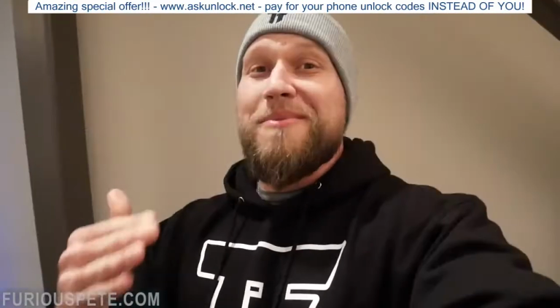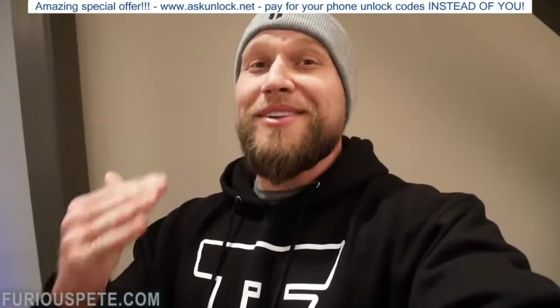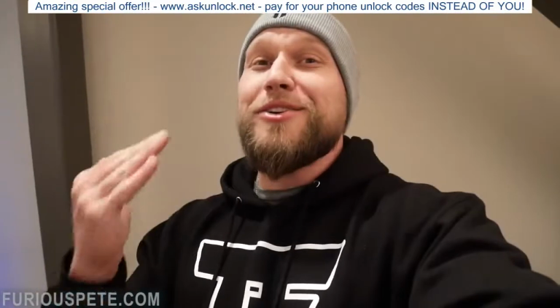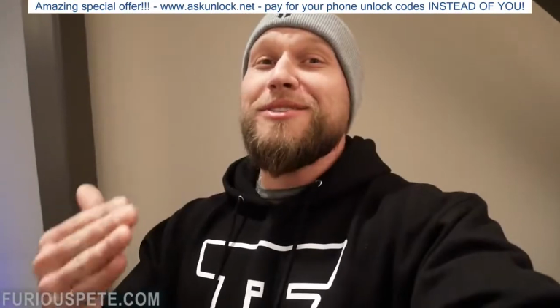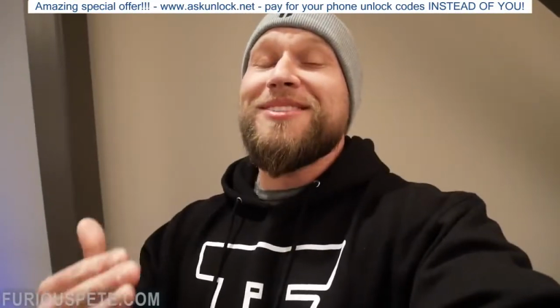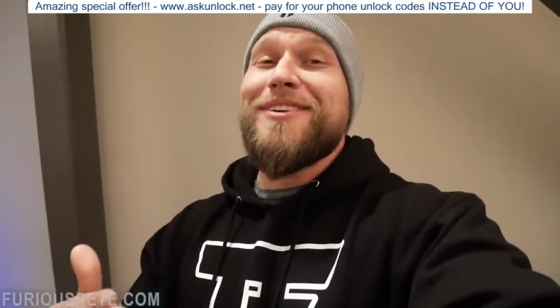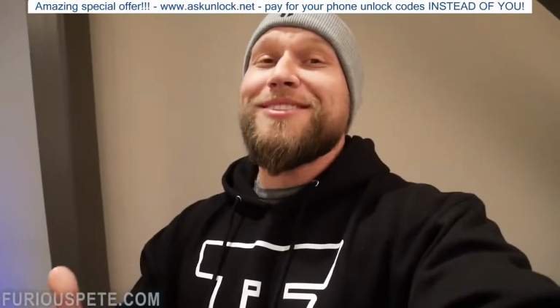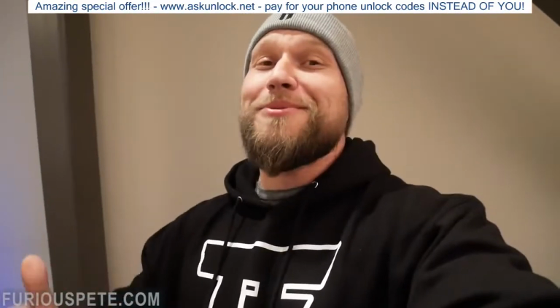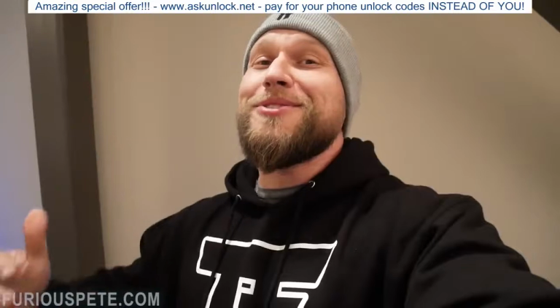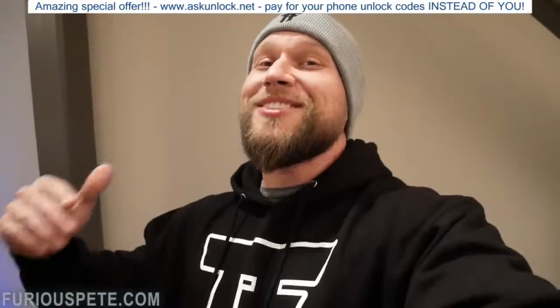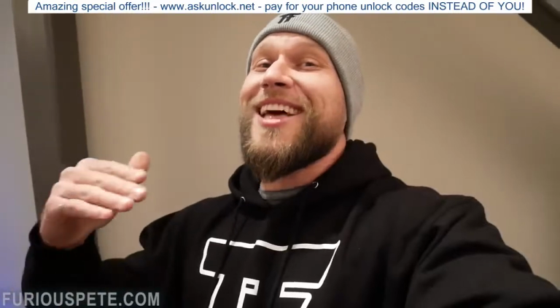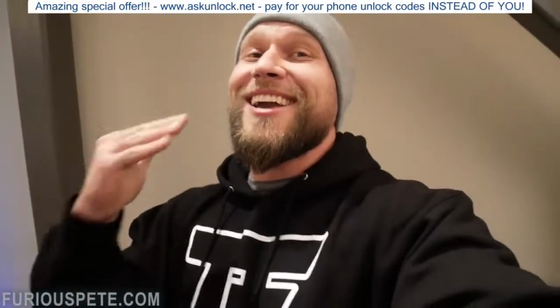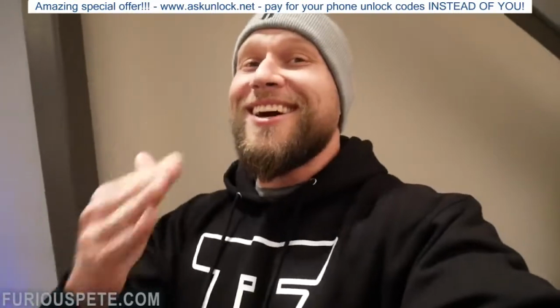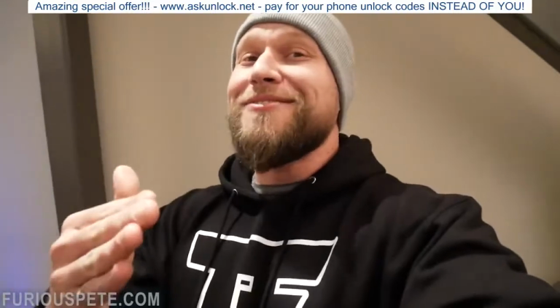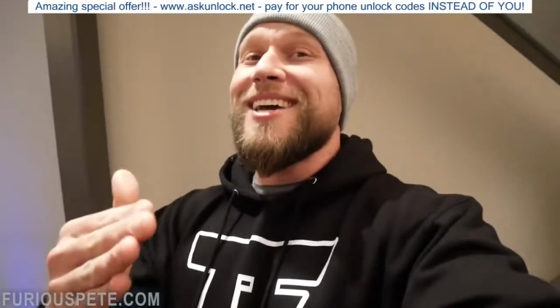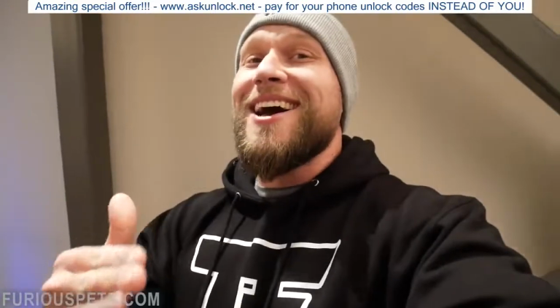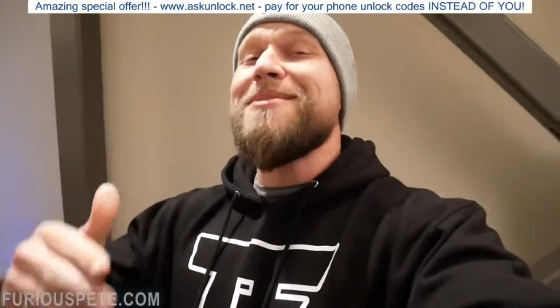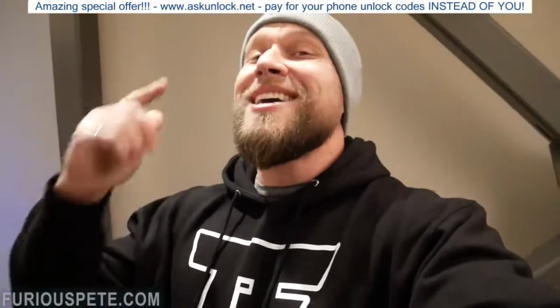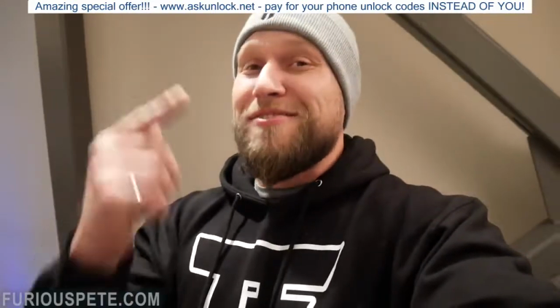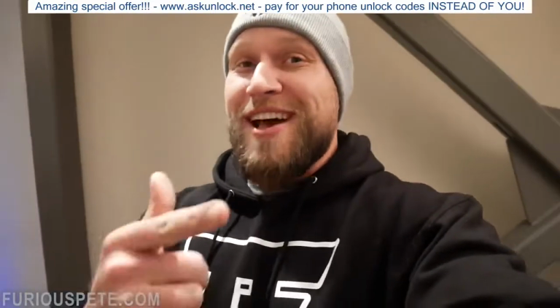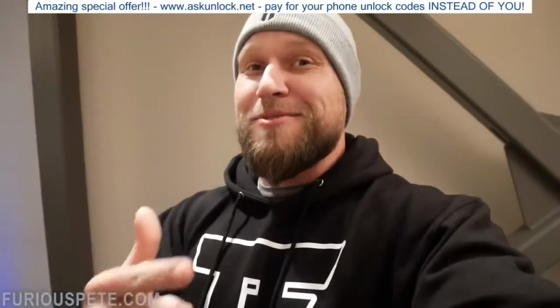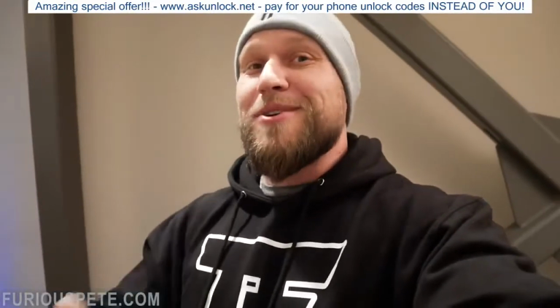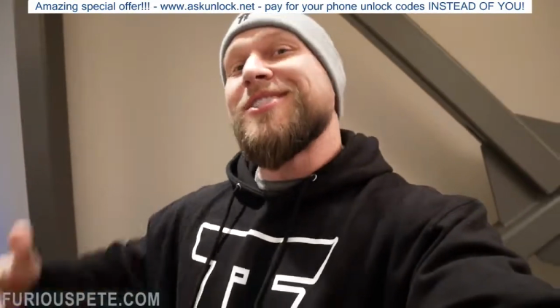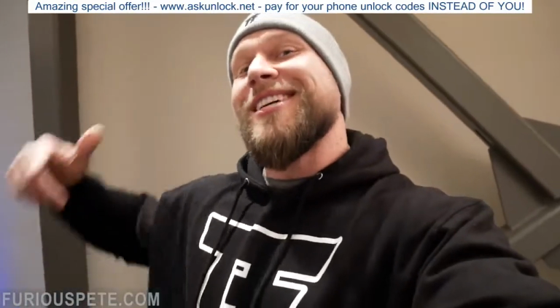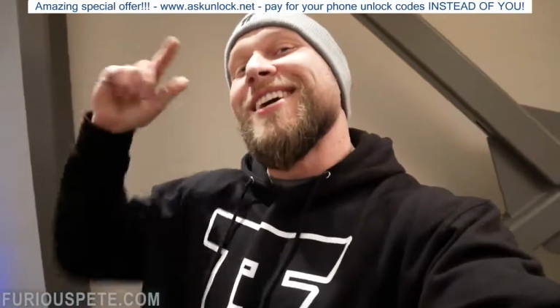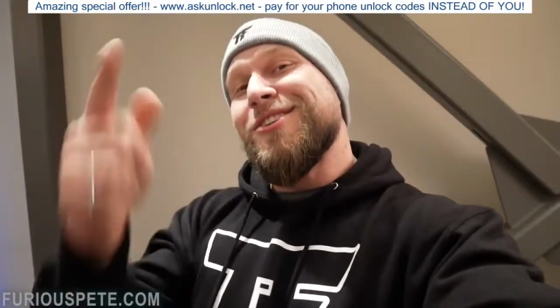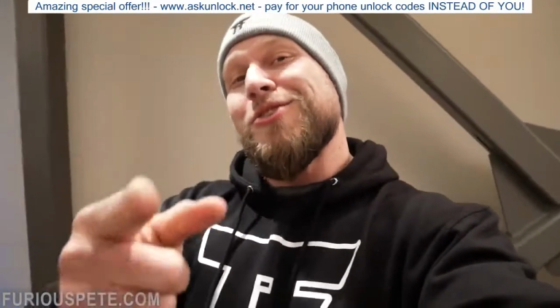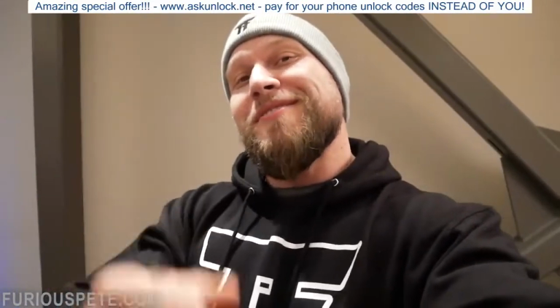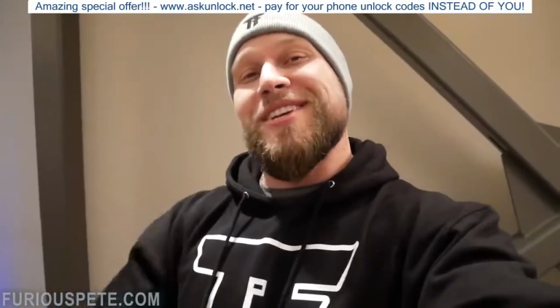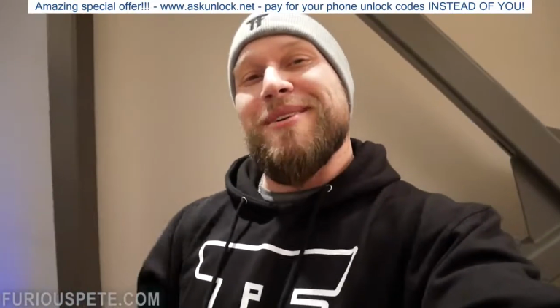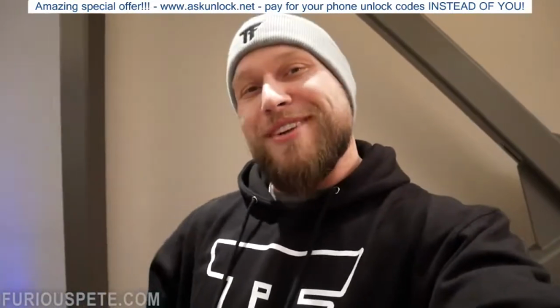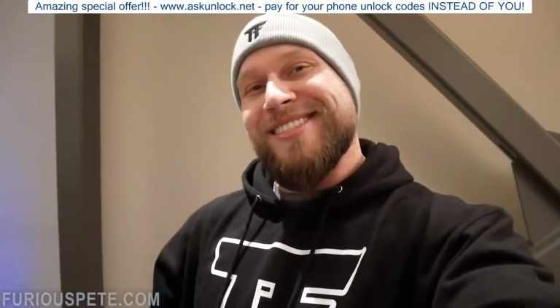A reminder, Christmas is fast approaching so that cut-off time is fast approaching. Enjoy the video, my friends.